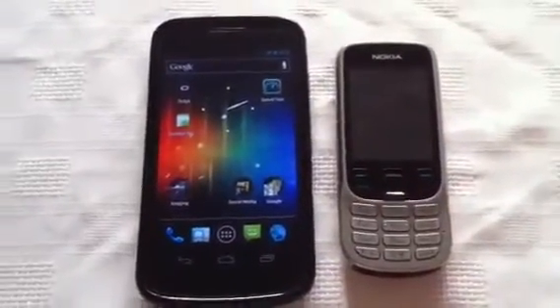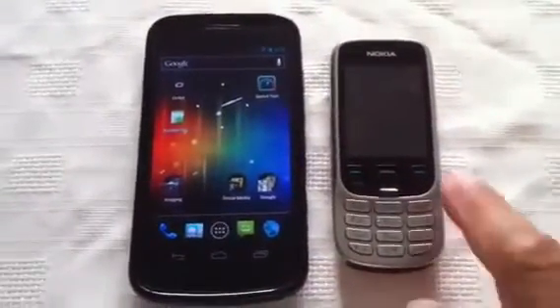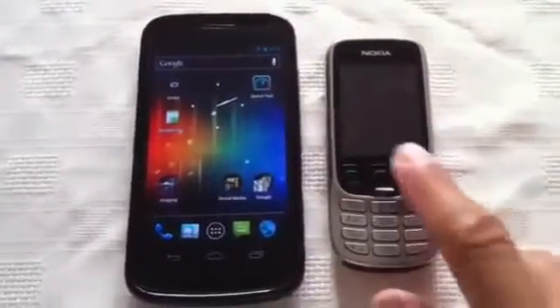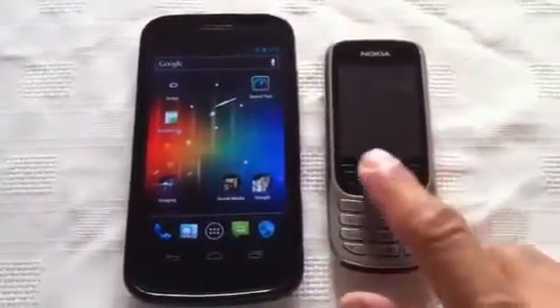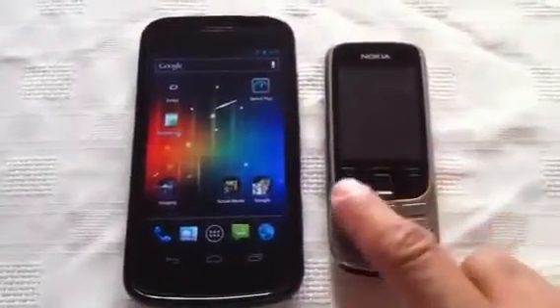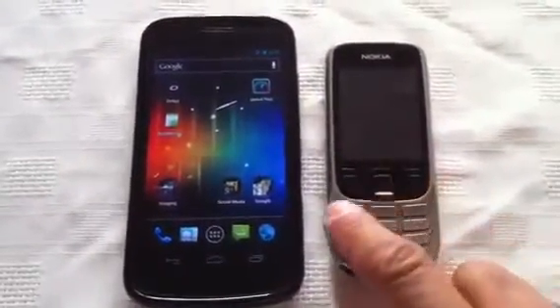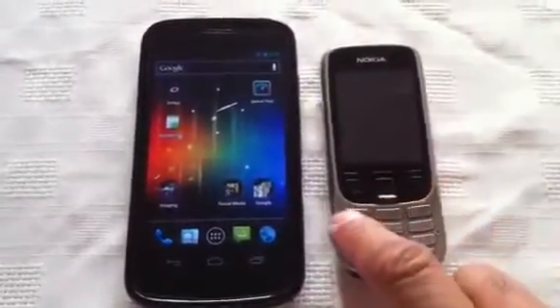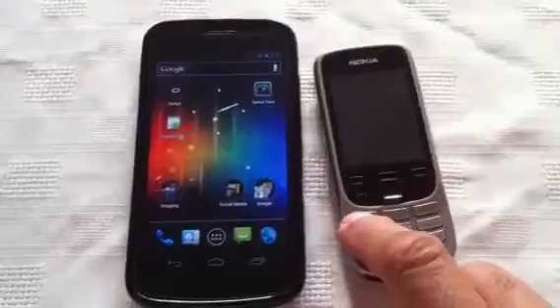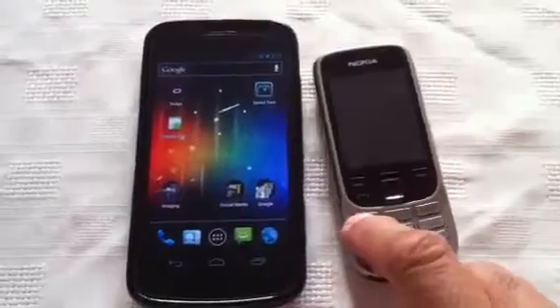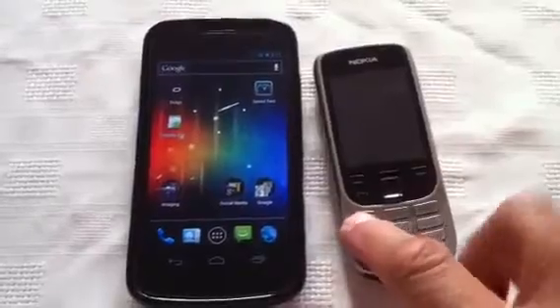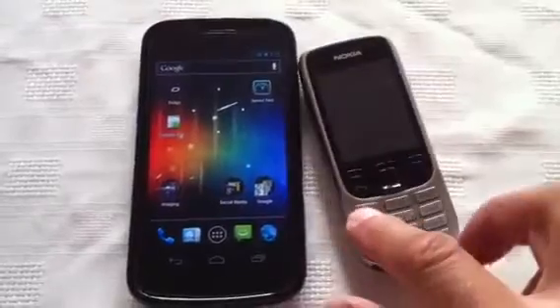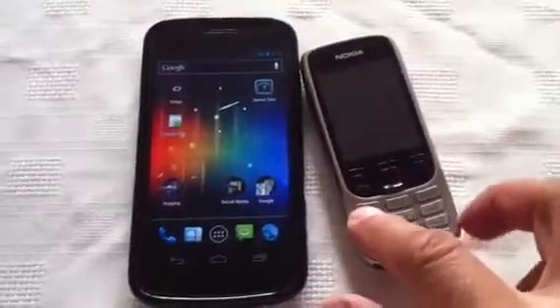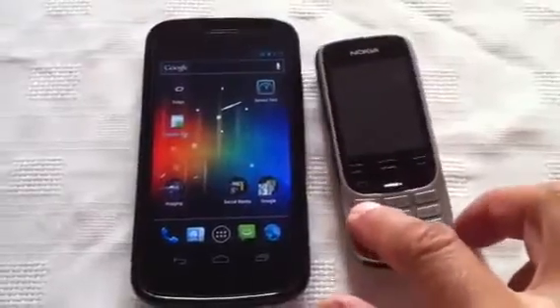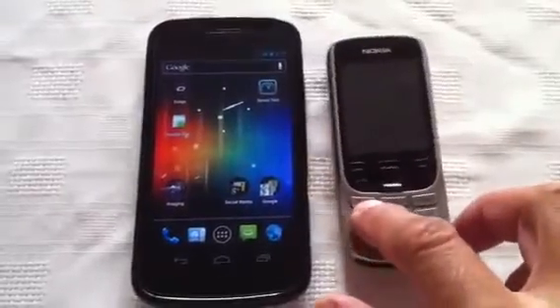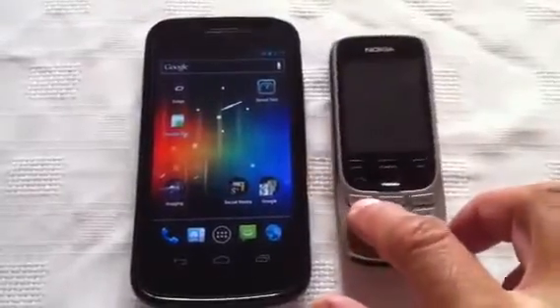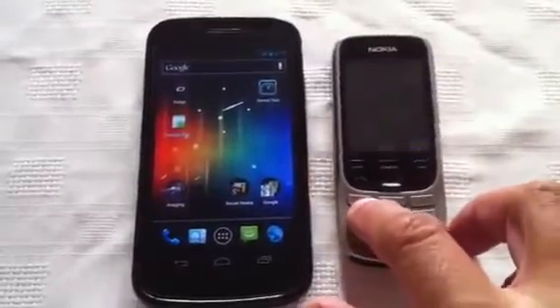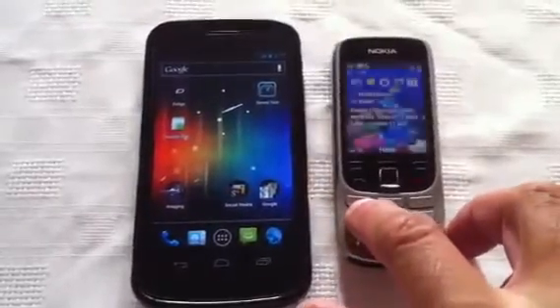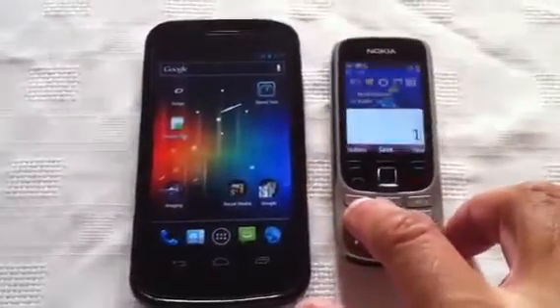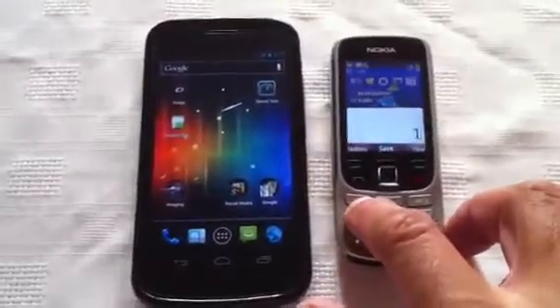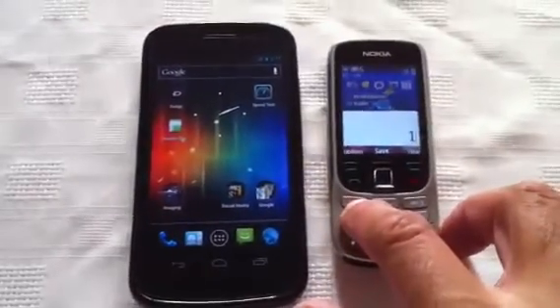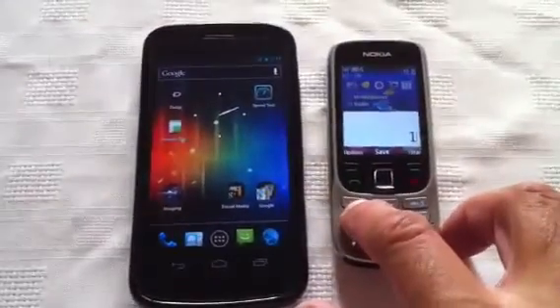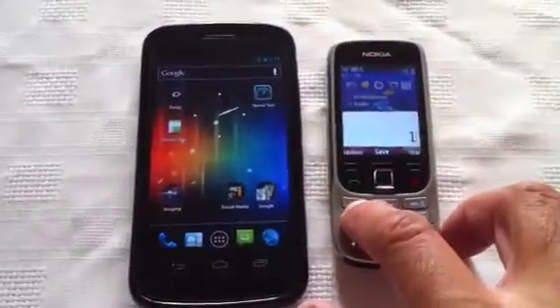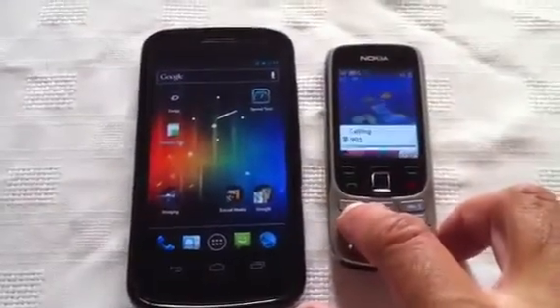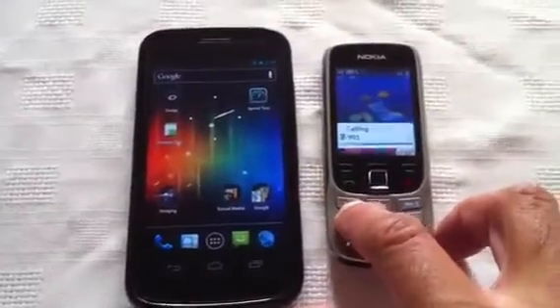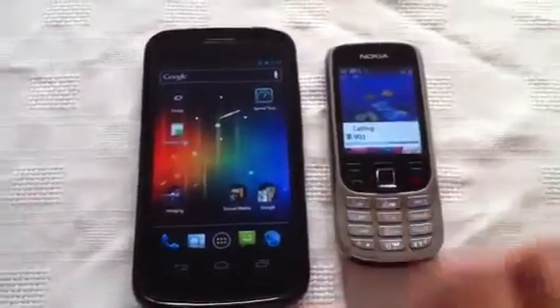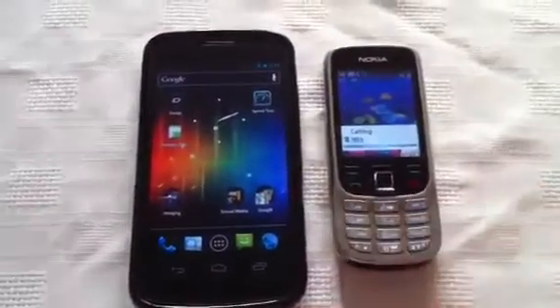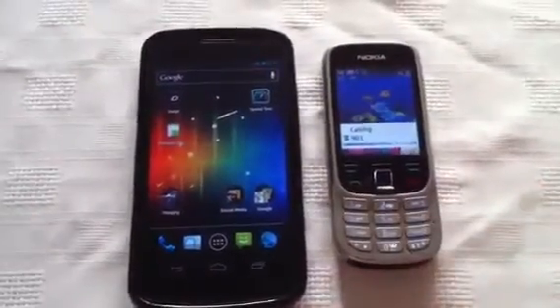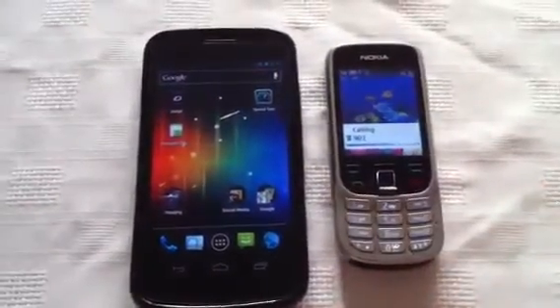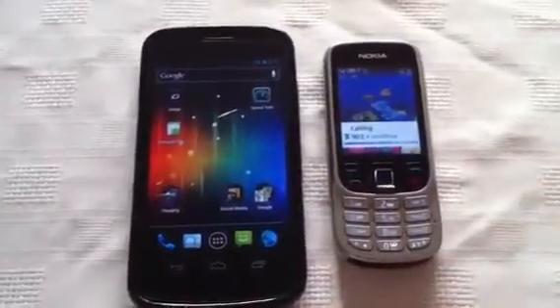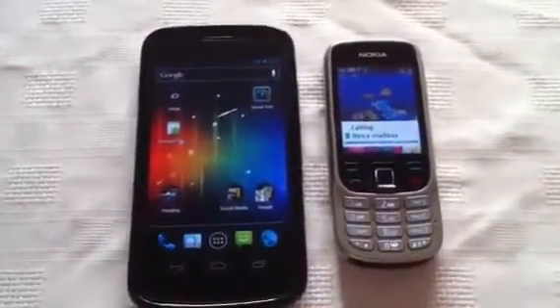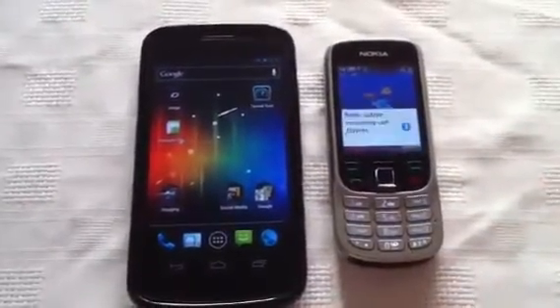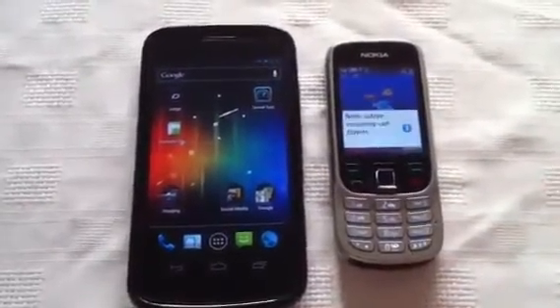So first things first, I'm going to place a call to the voicemail like I did last time. I'm just trying to repeat the test exactly as it was previously.